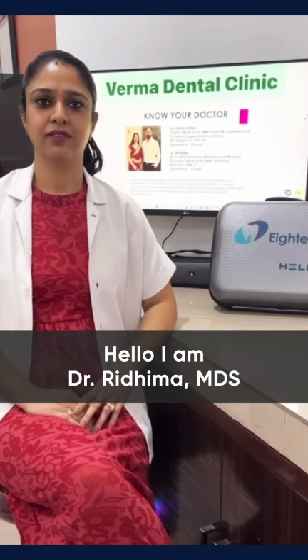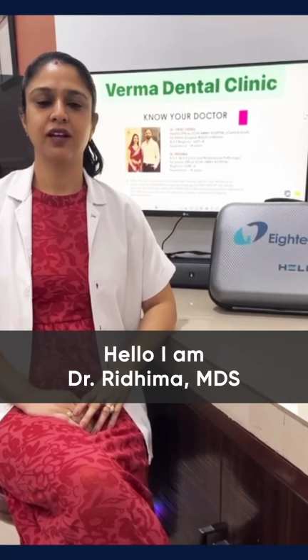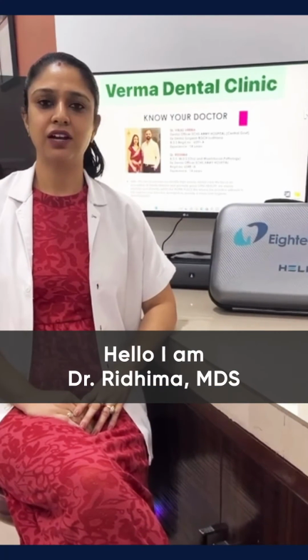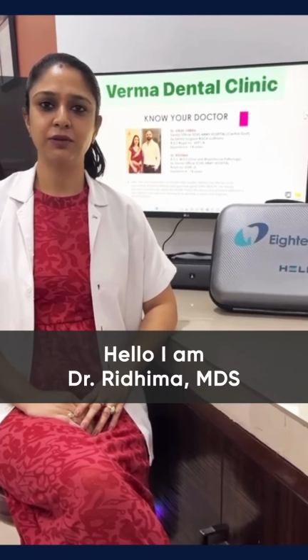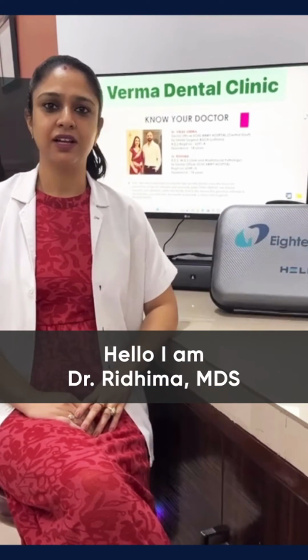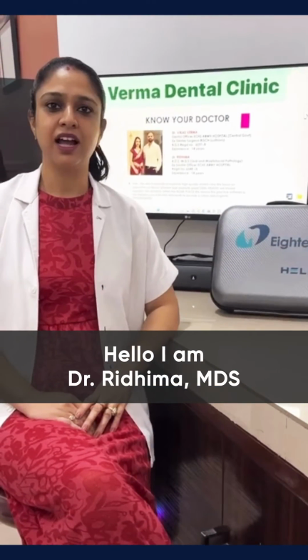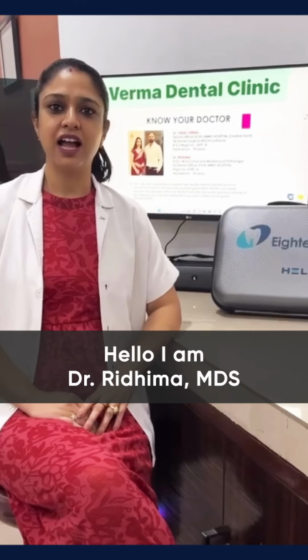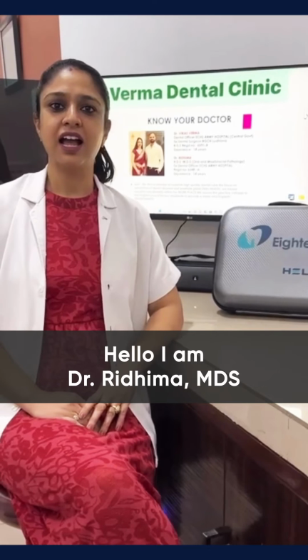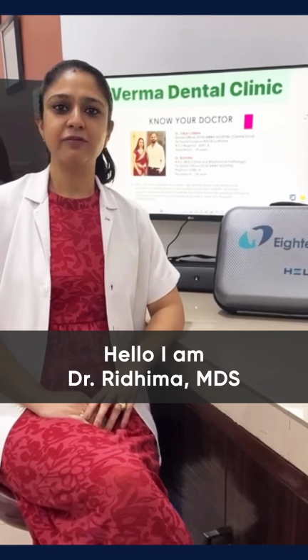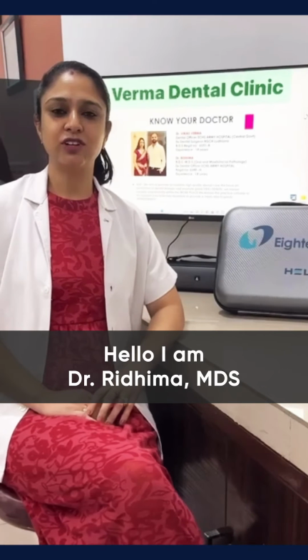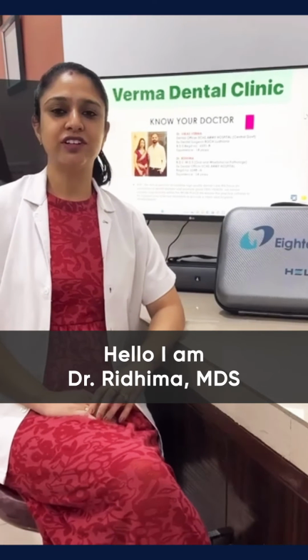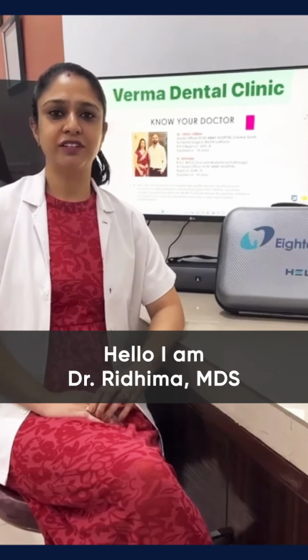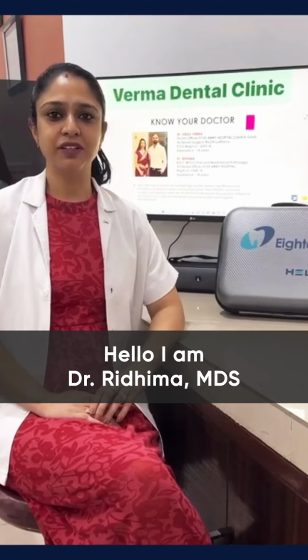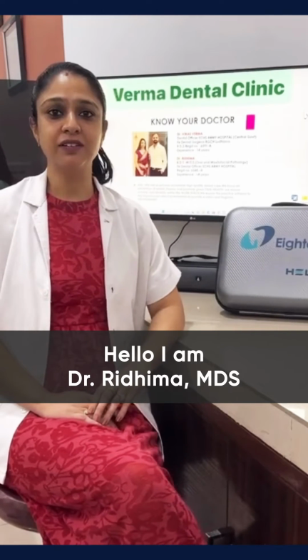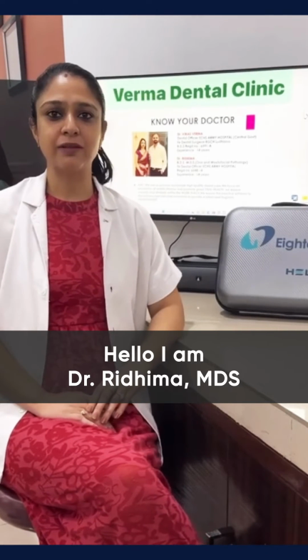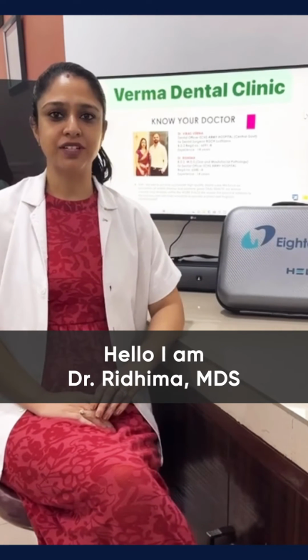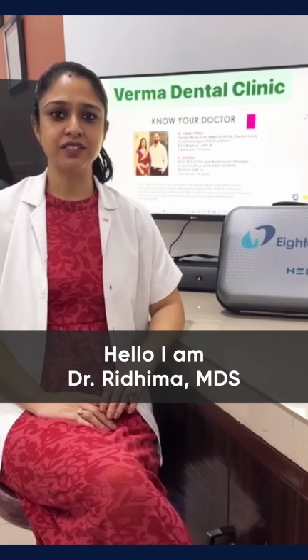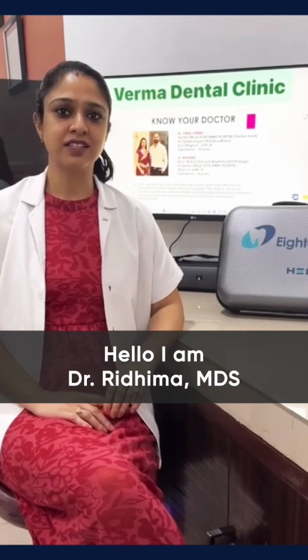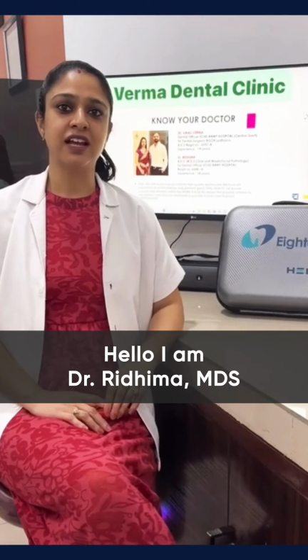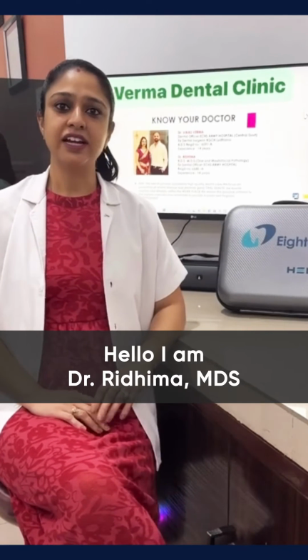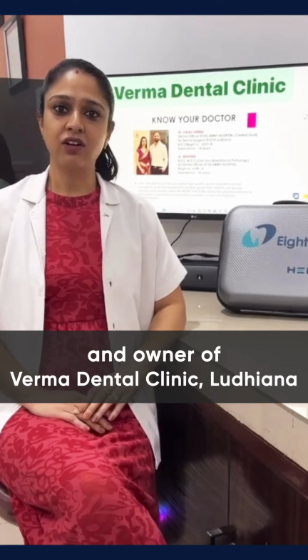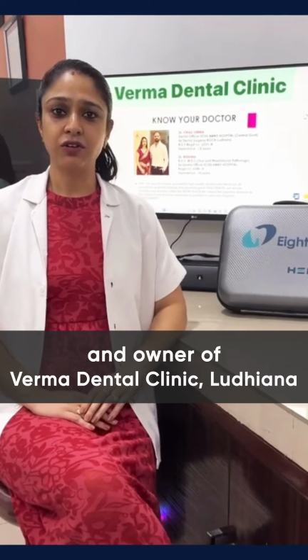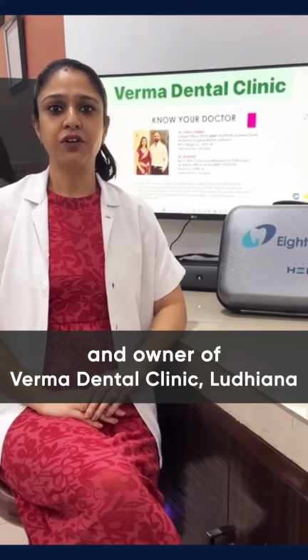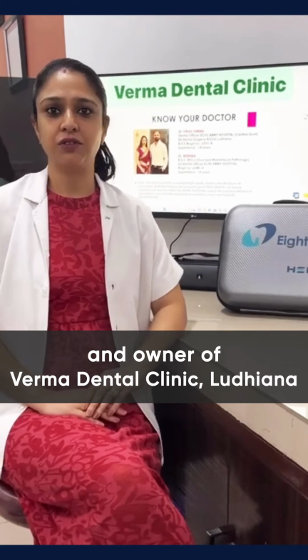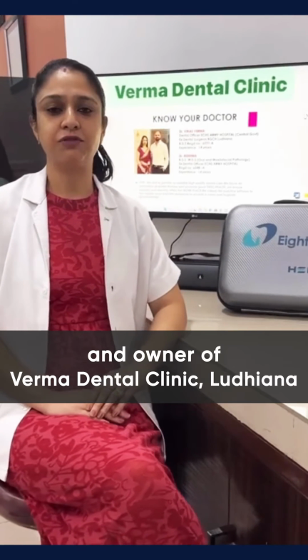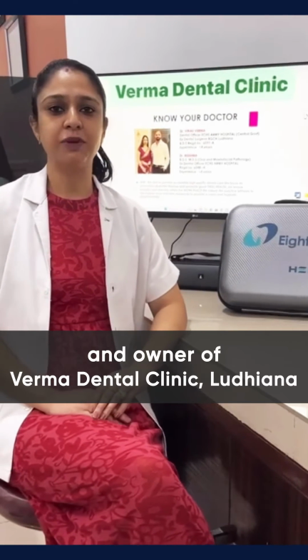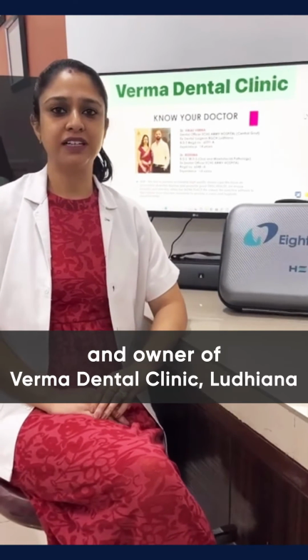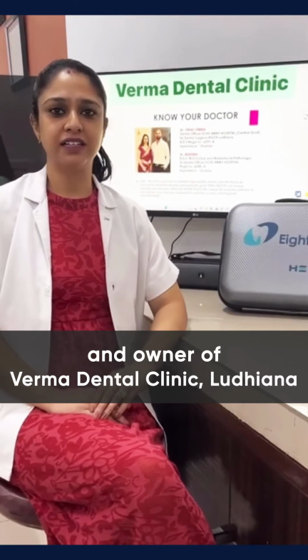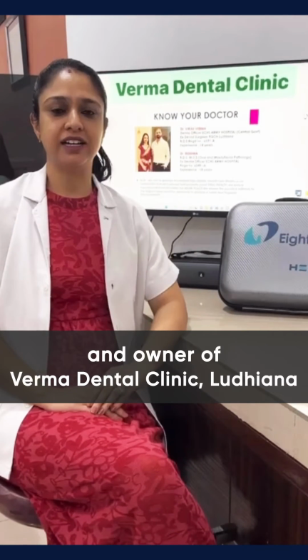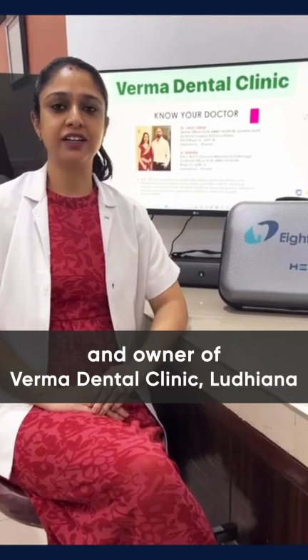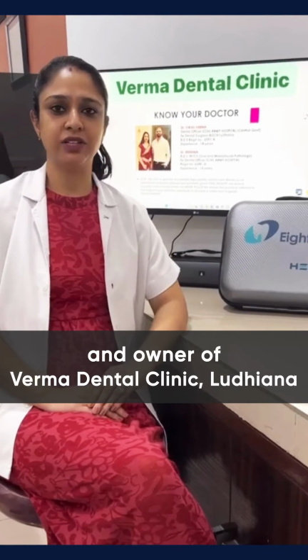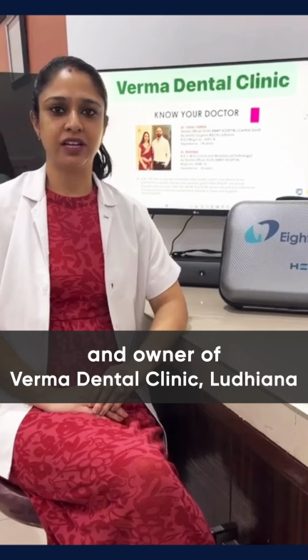Hello, I am Dr. Rithman, MDS and founder of Verma Dental Clinic, Ludhiana.